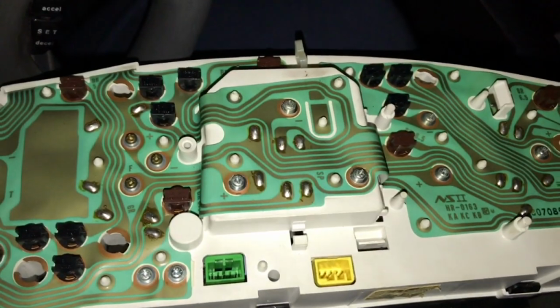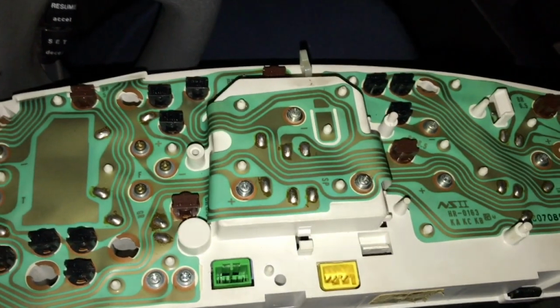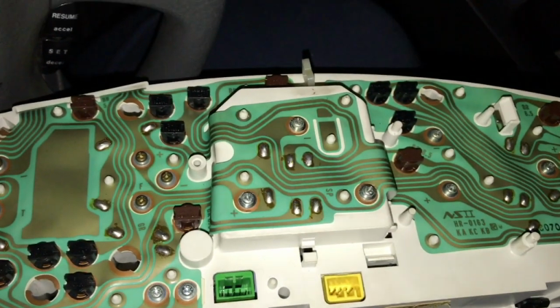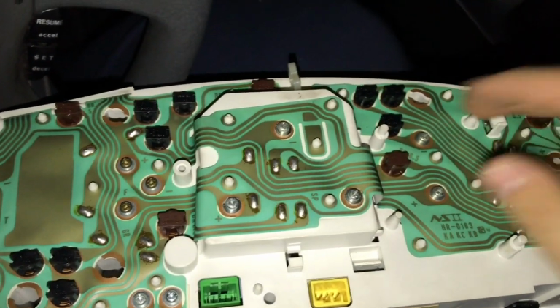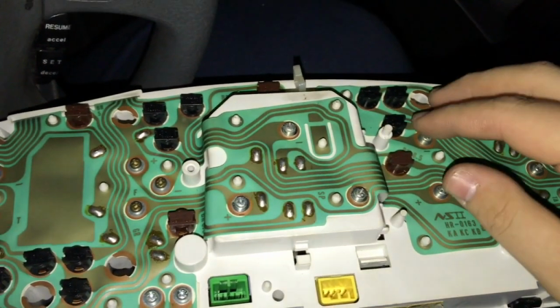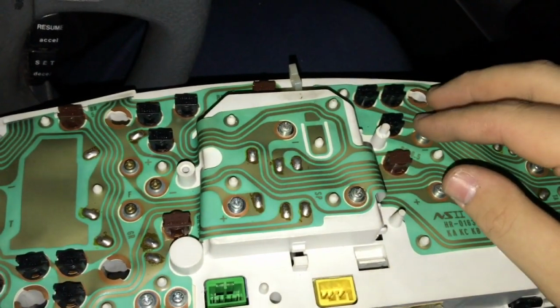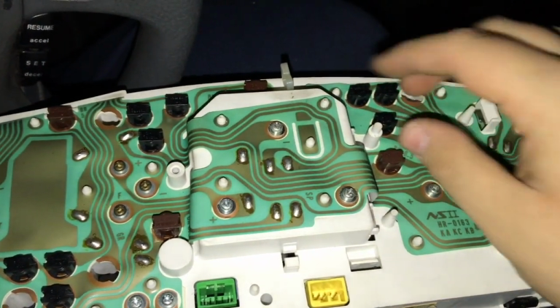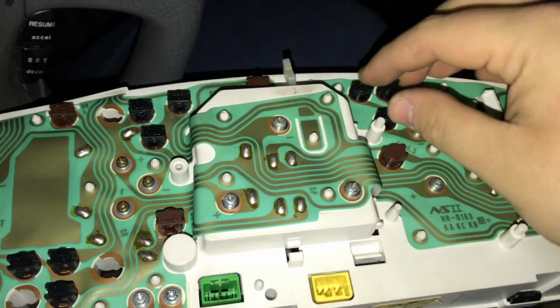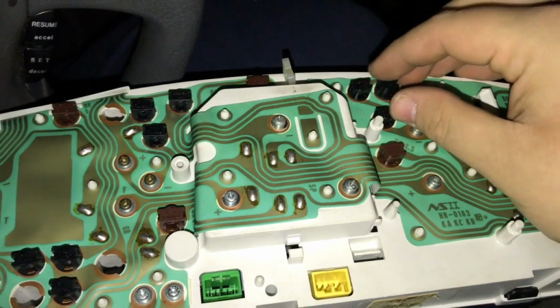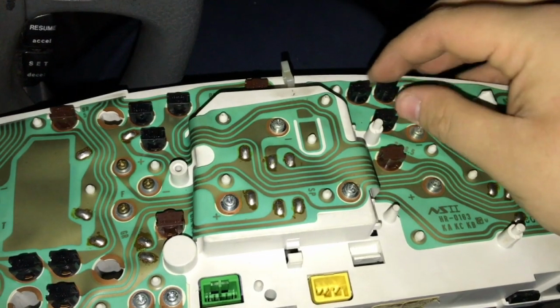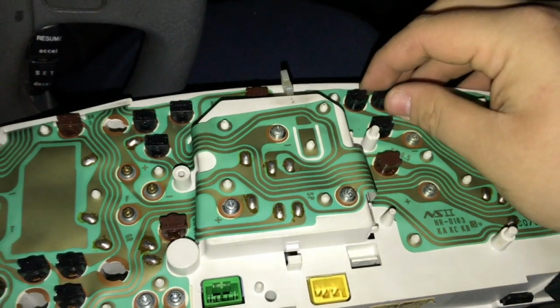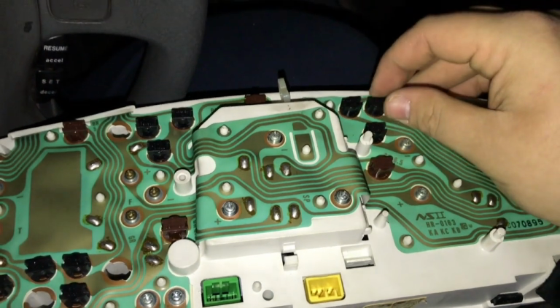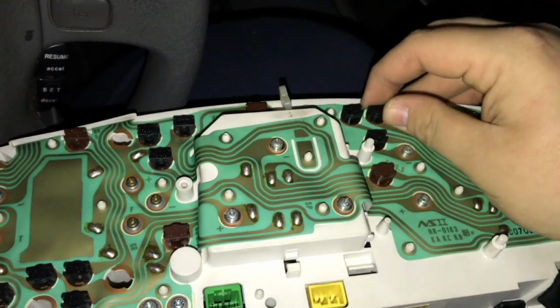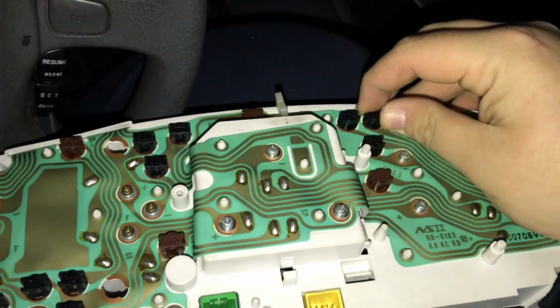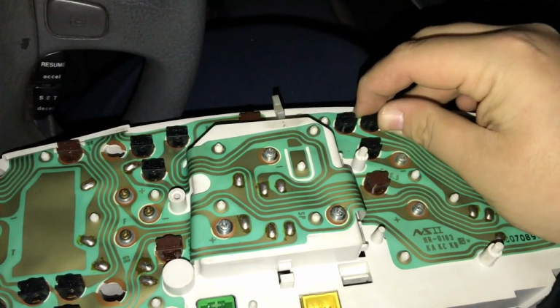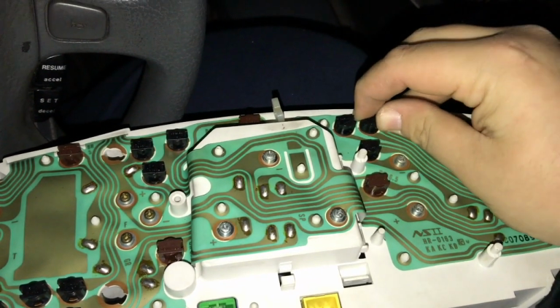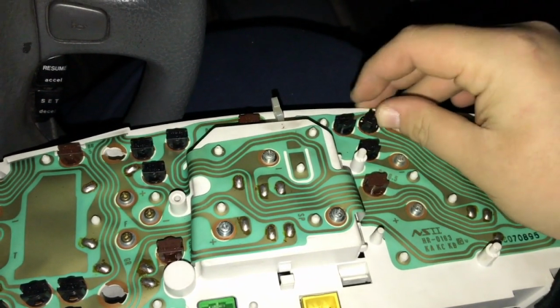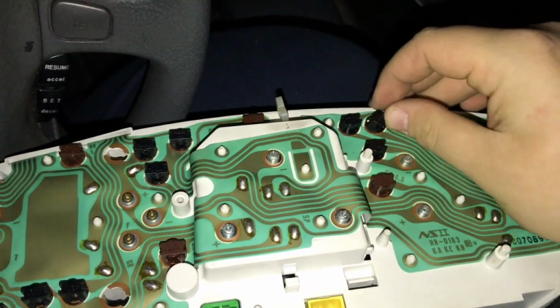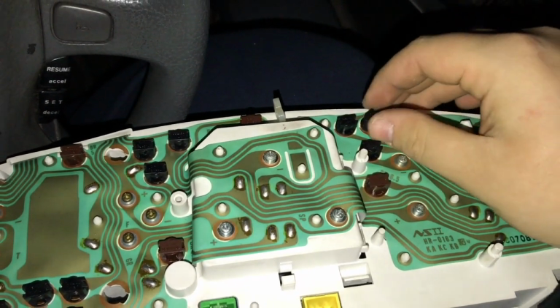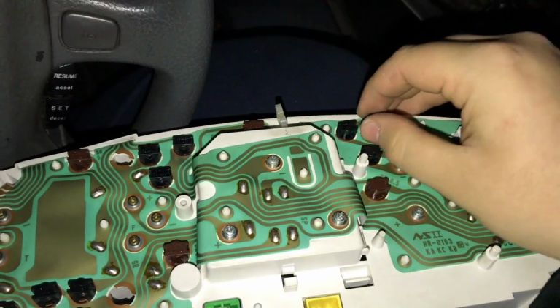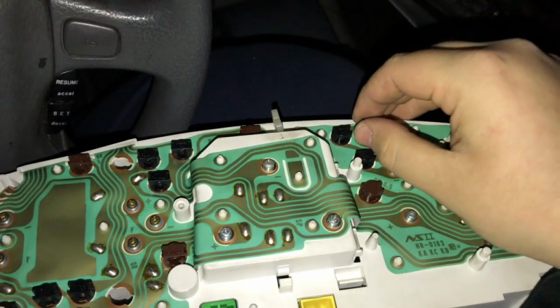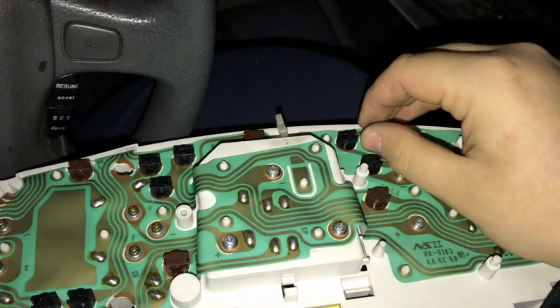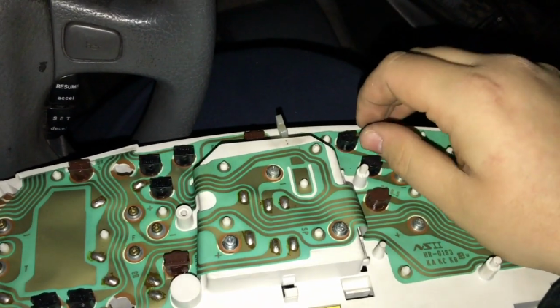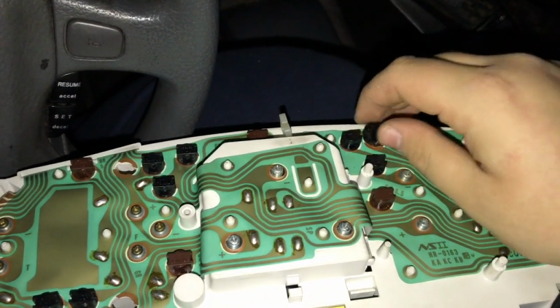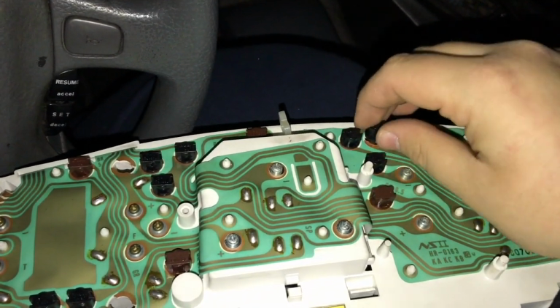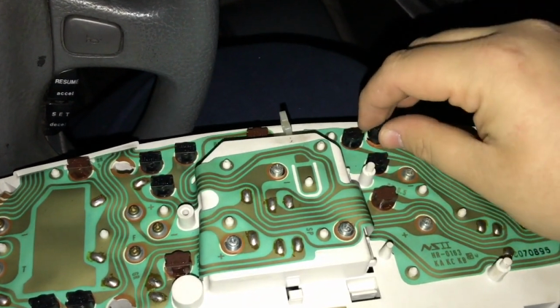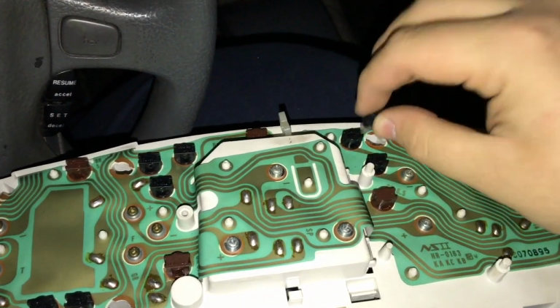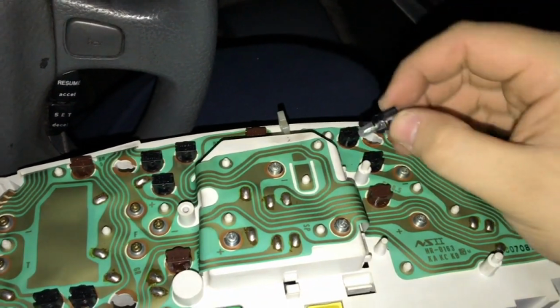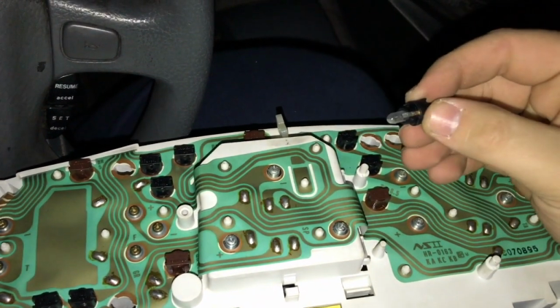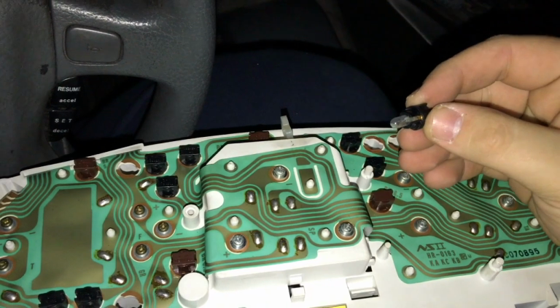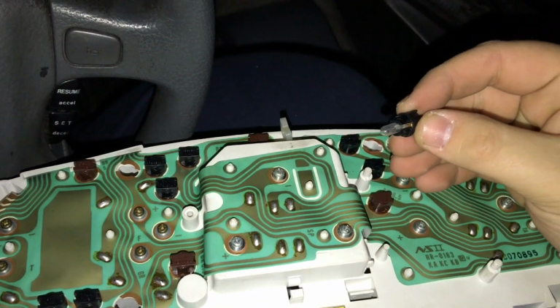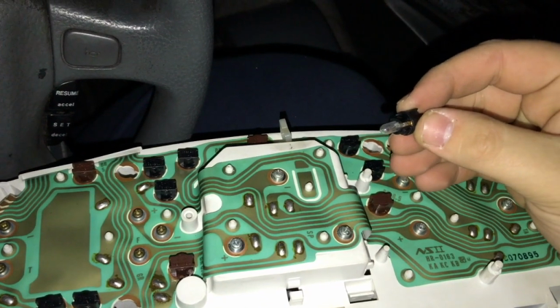Alright, so literally all you have to do is just take this, twist it, and it comes right out.